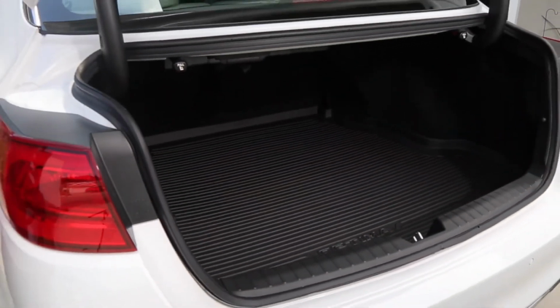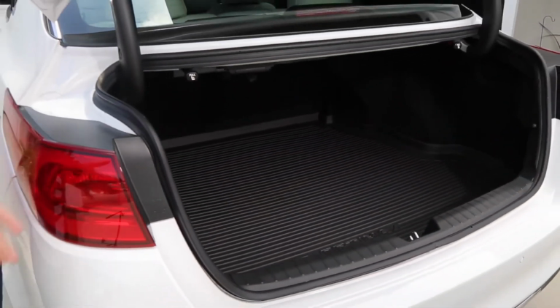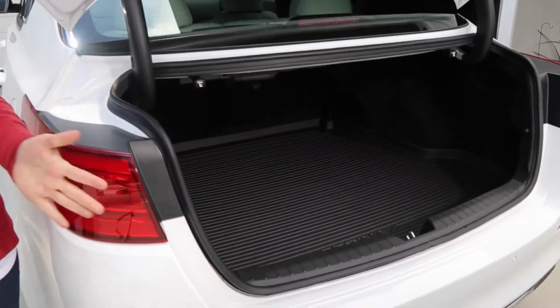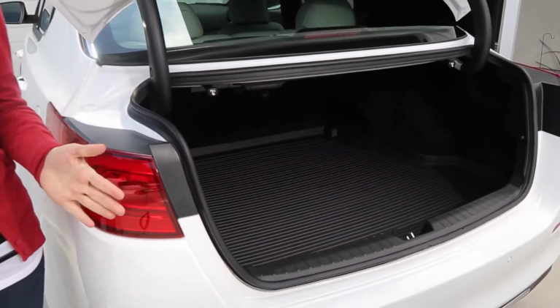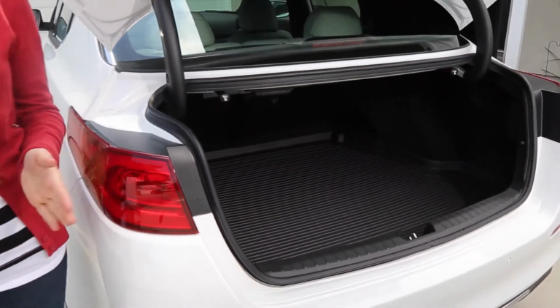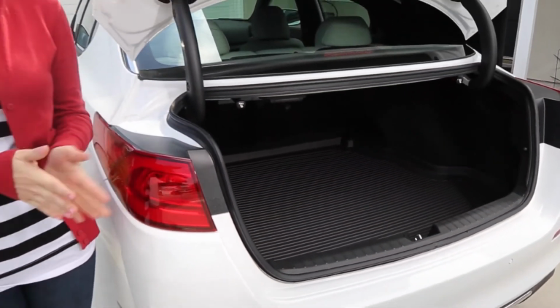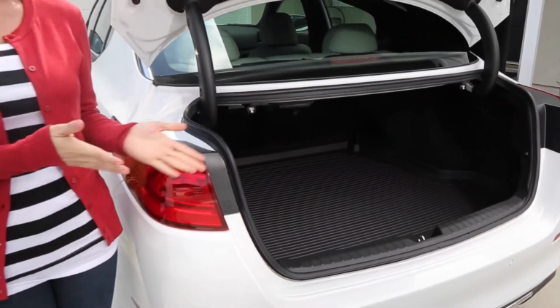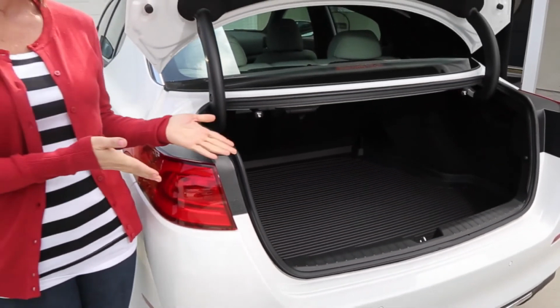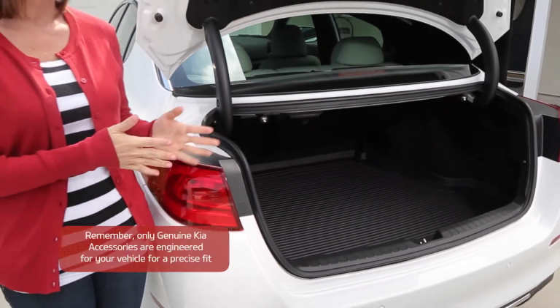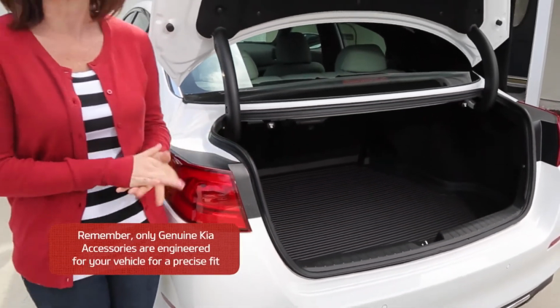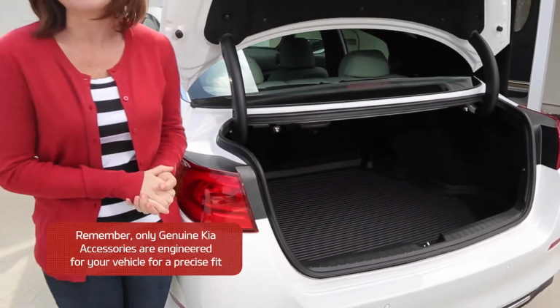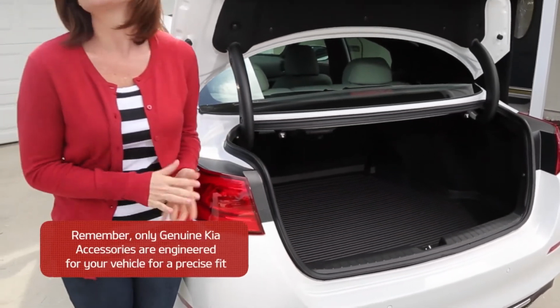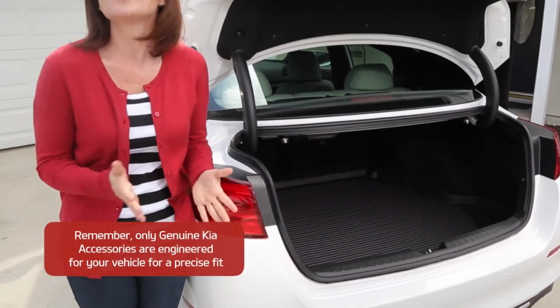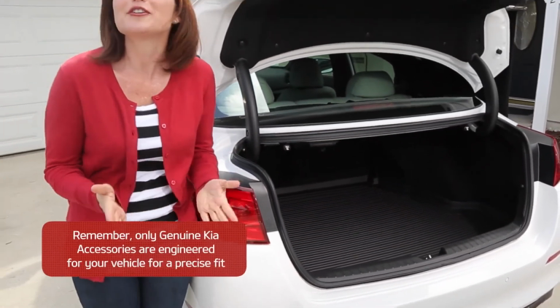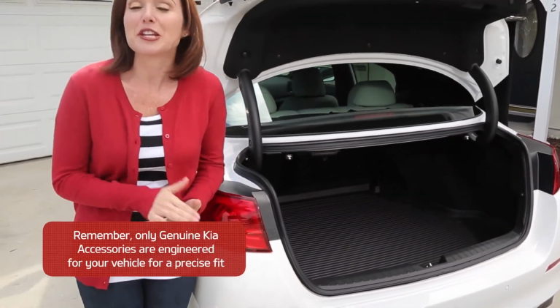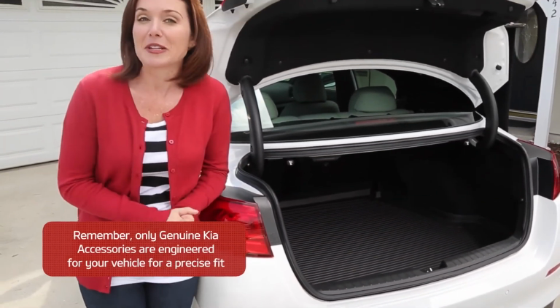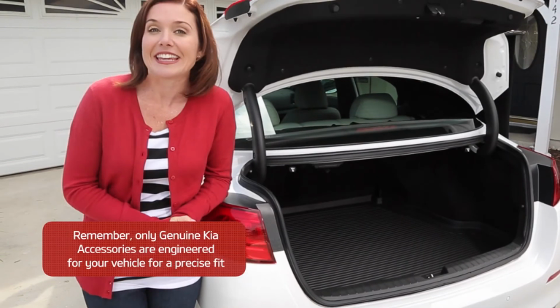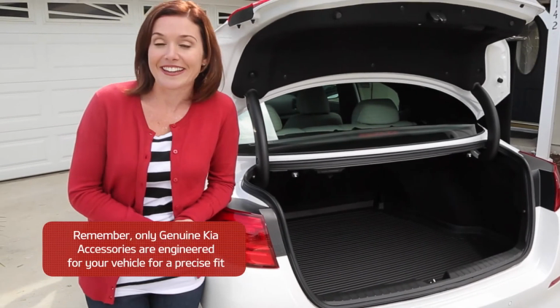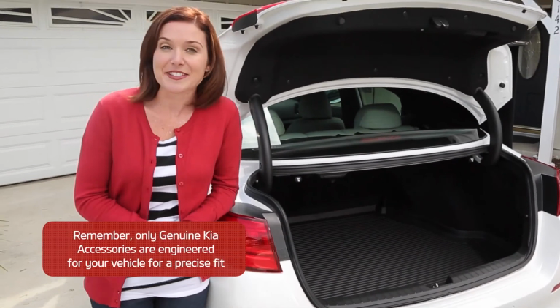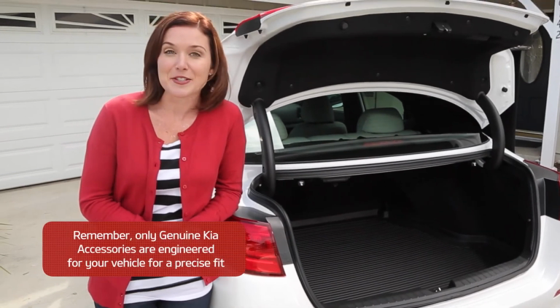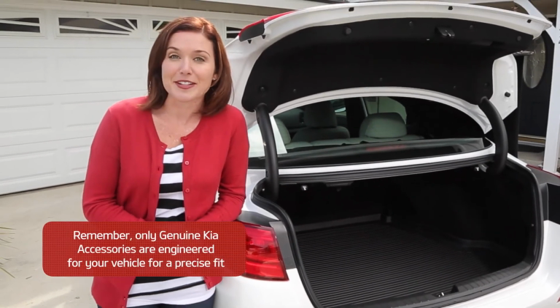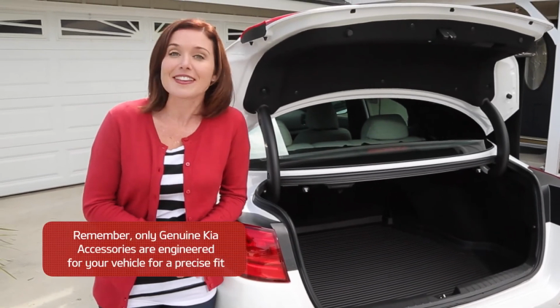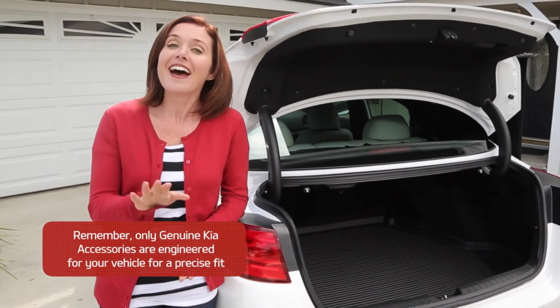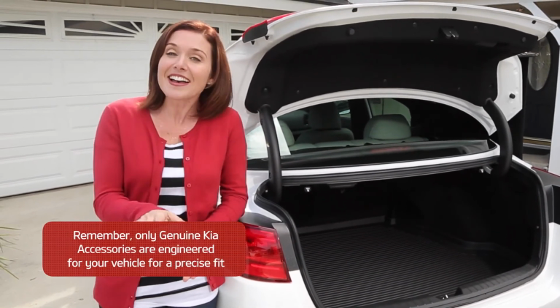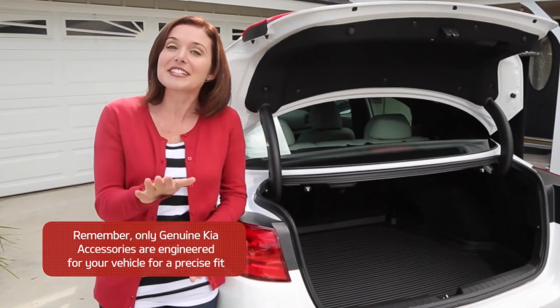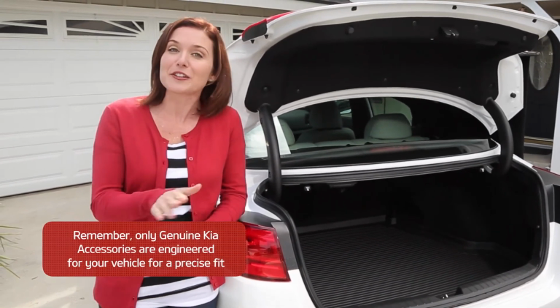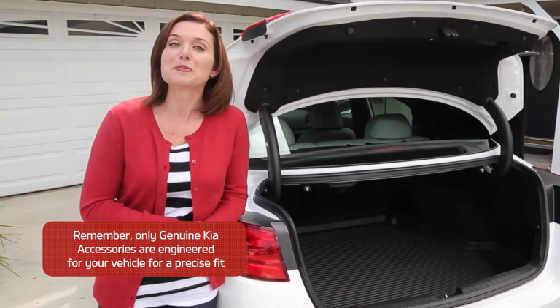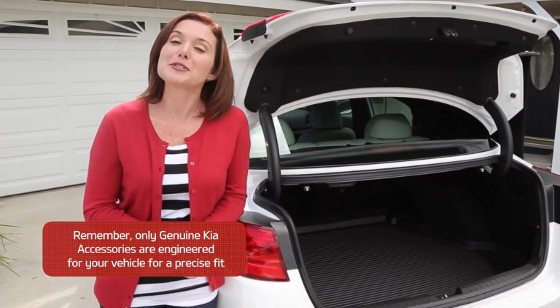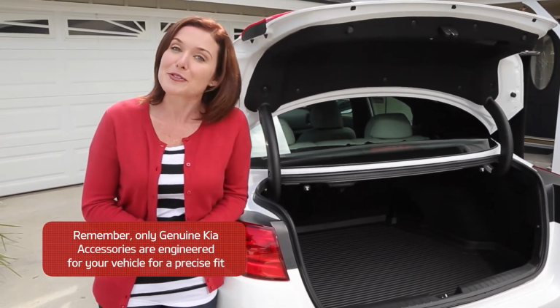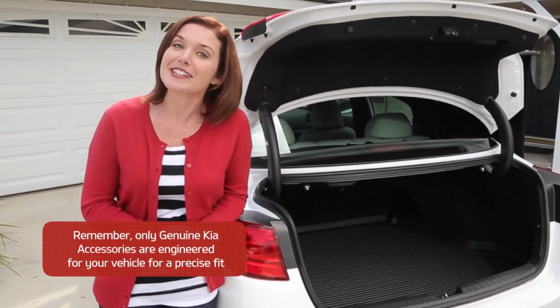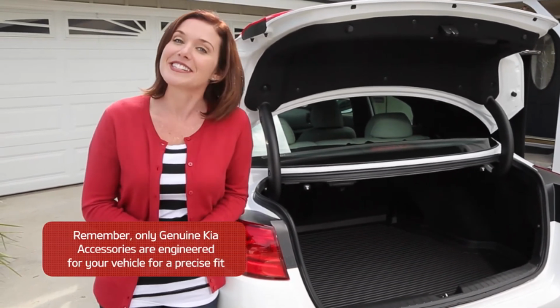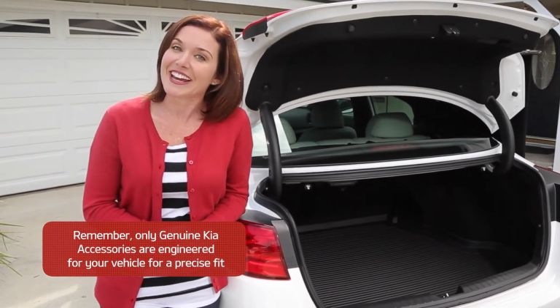For more information about the cargo tray or other genuine Kia accessories, ask a dealership associate today.